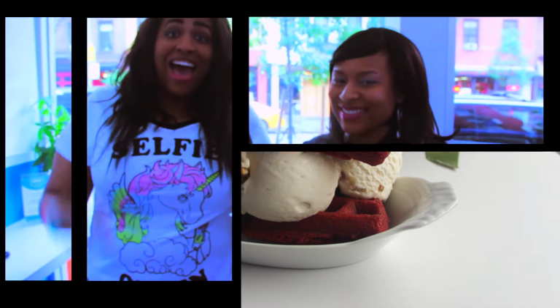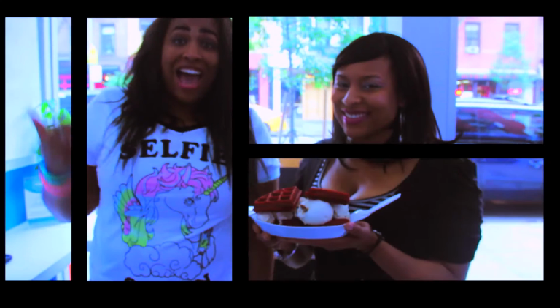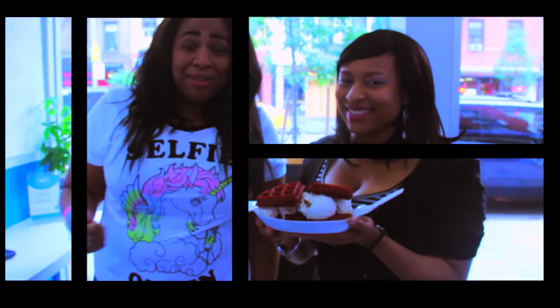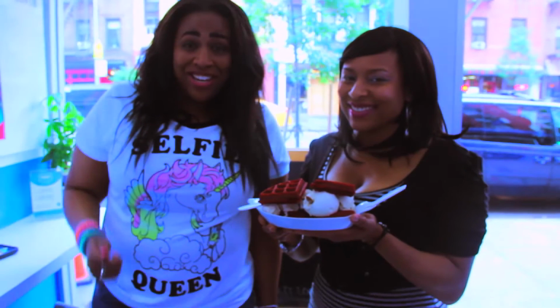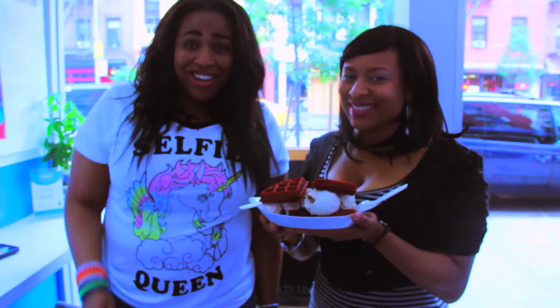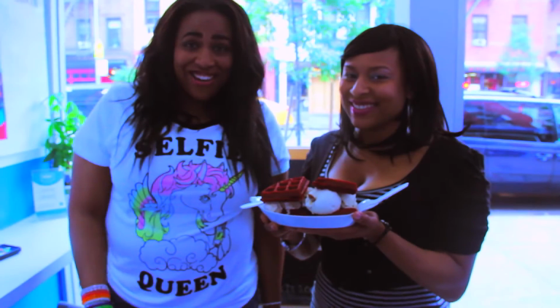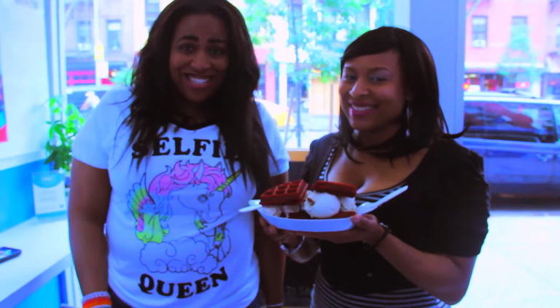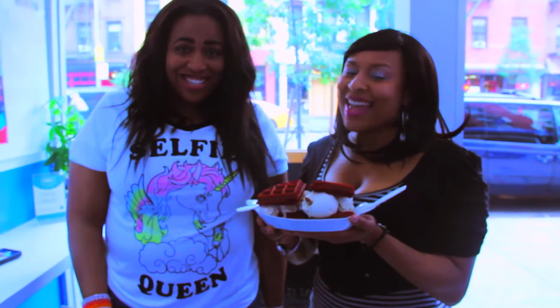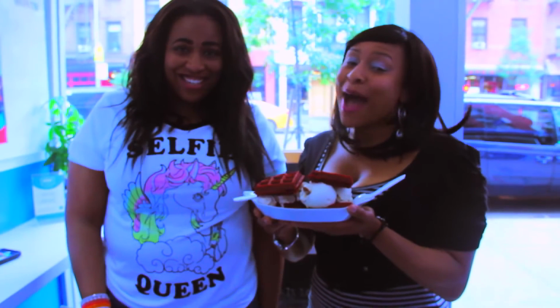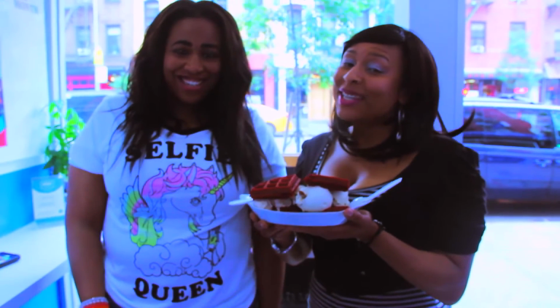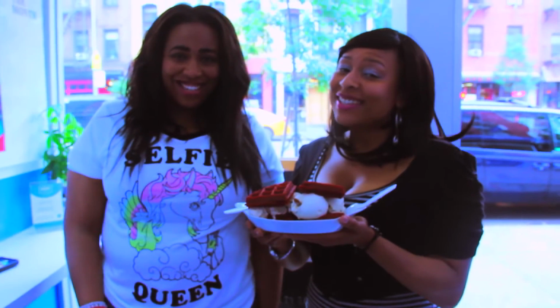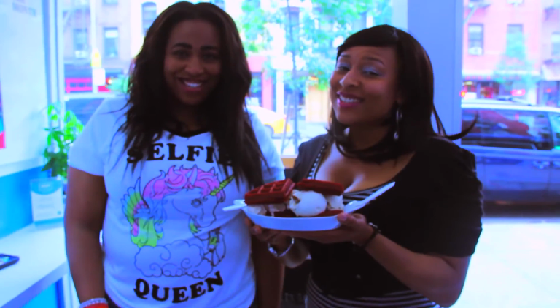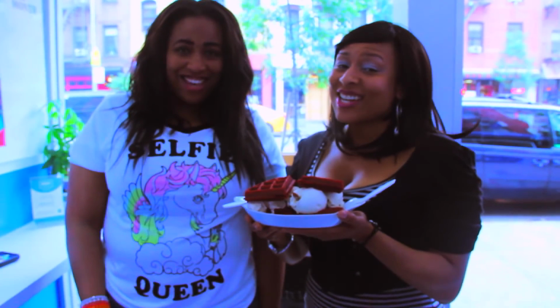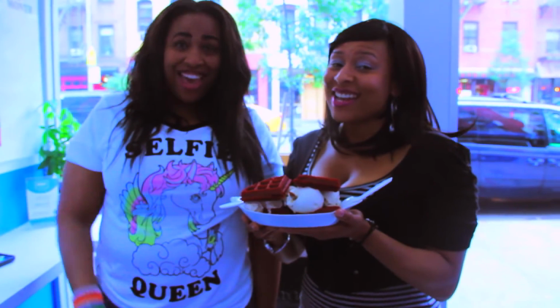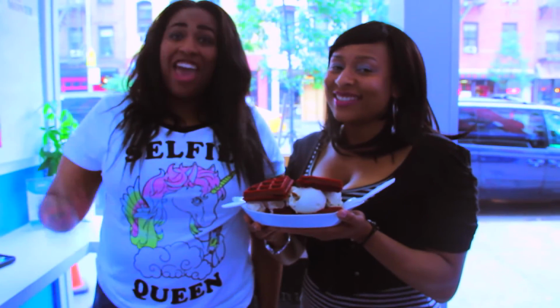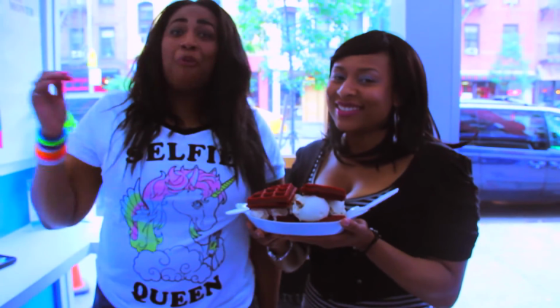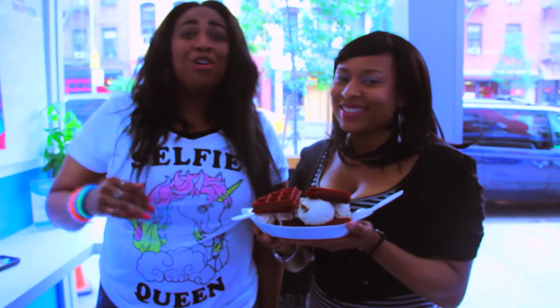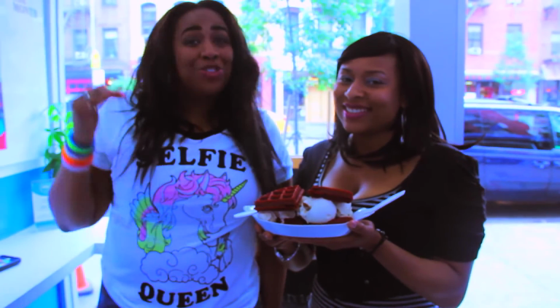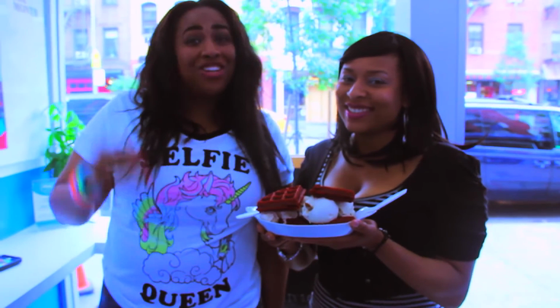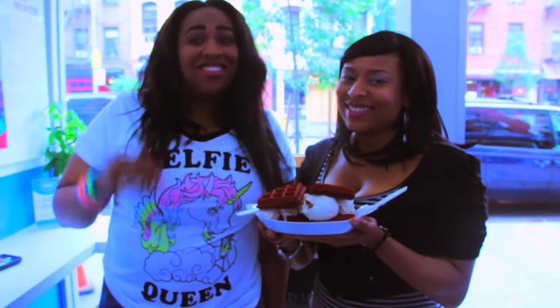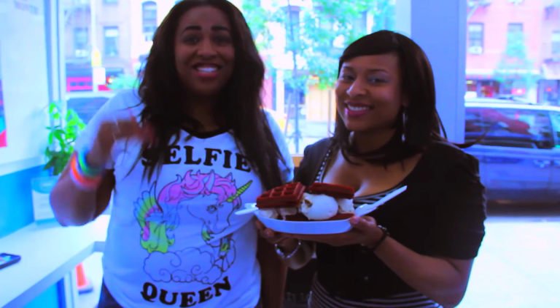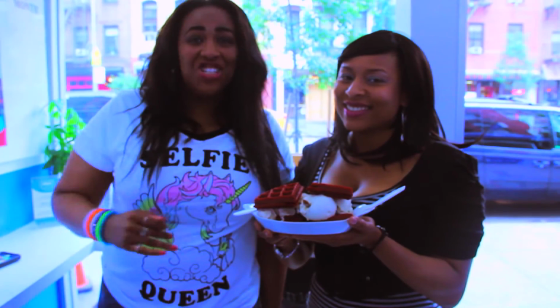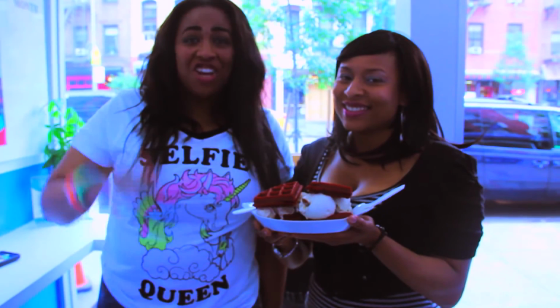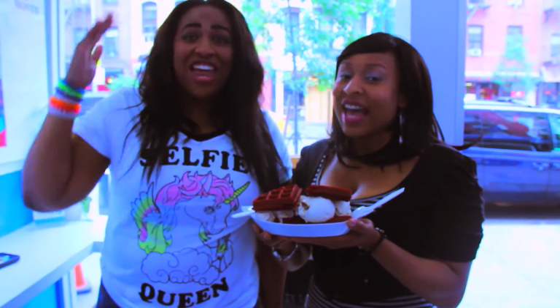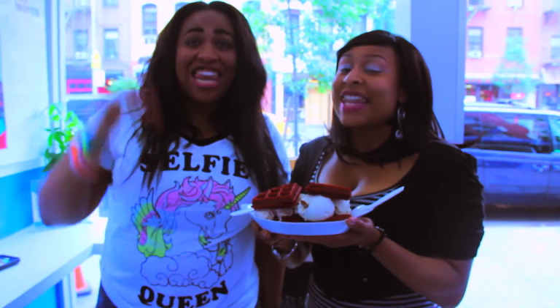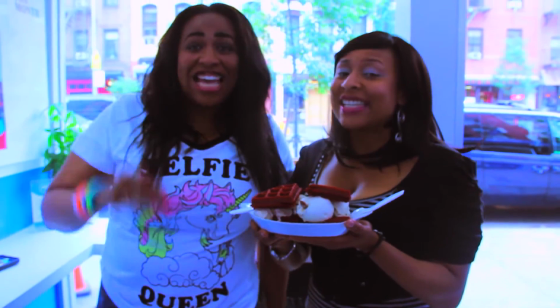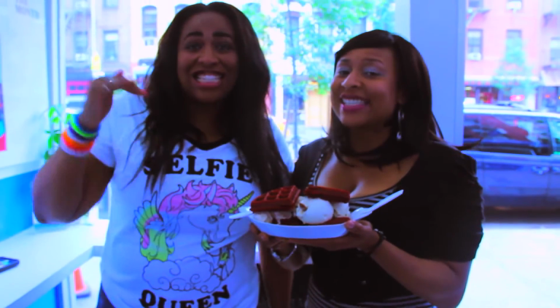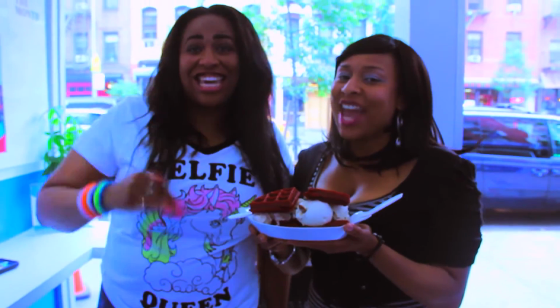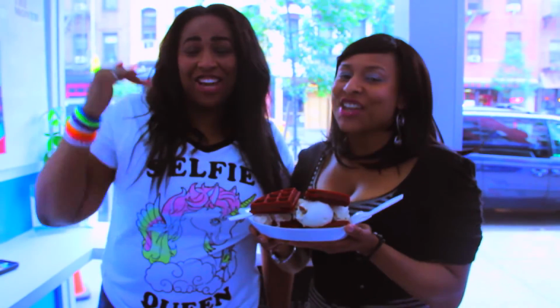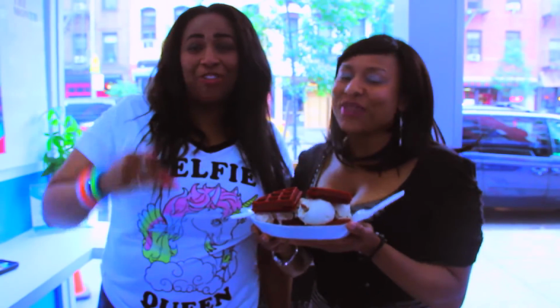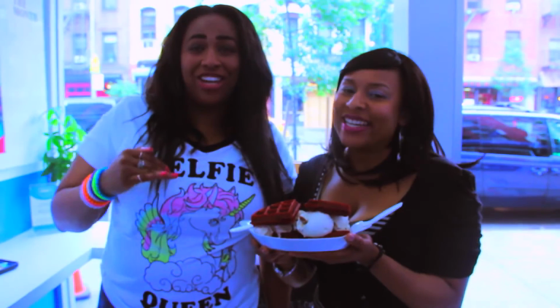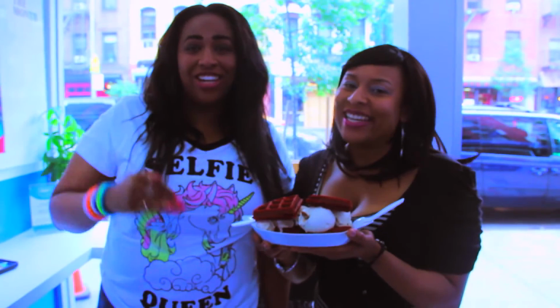I'm Danielle Carrington. I'm Nikki Sunshine. And welcome to another edition of Let's Get Greedy.